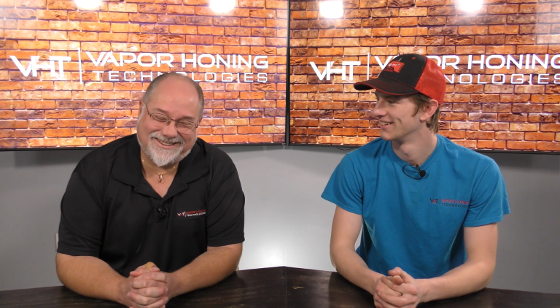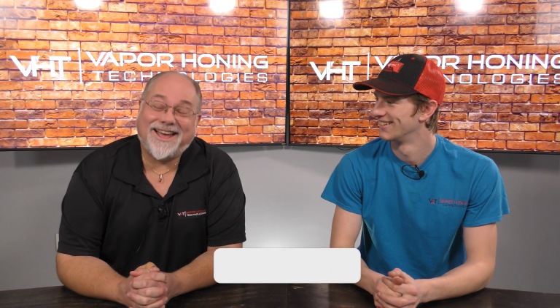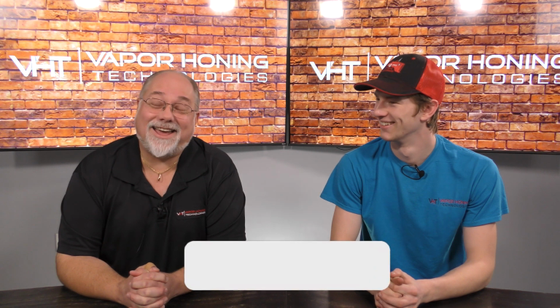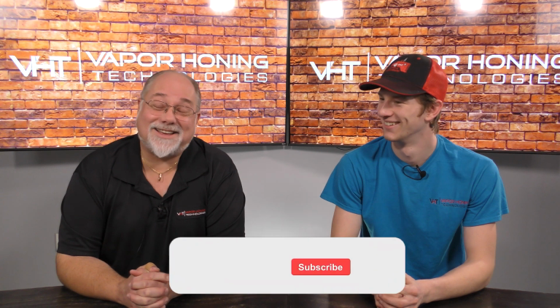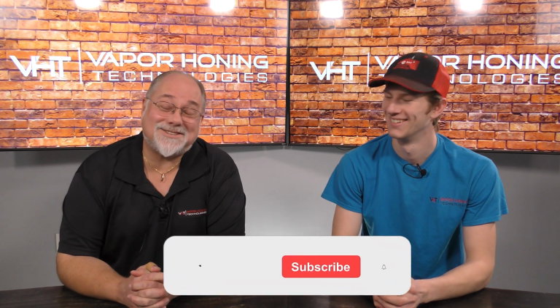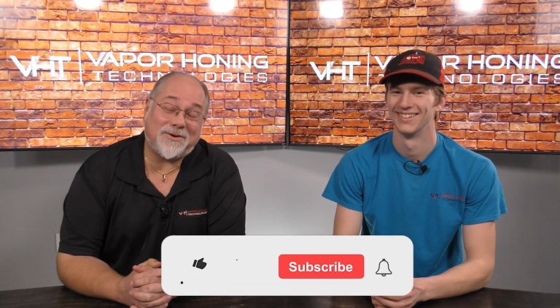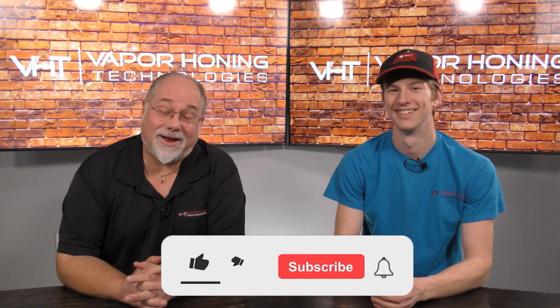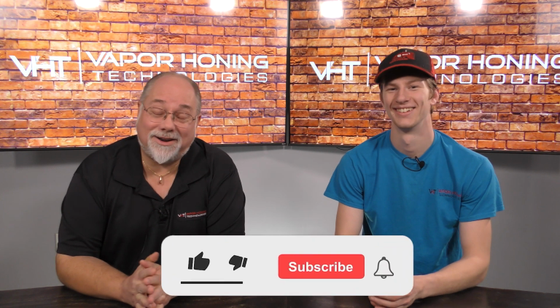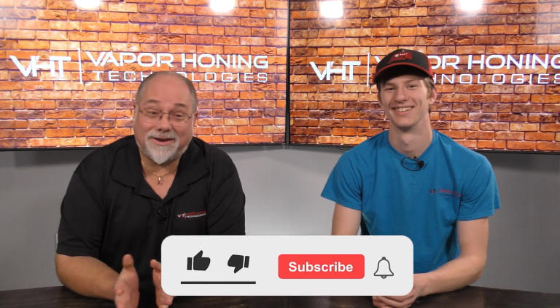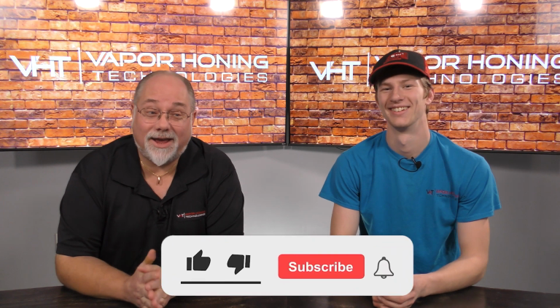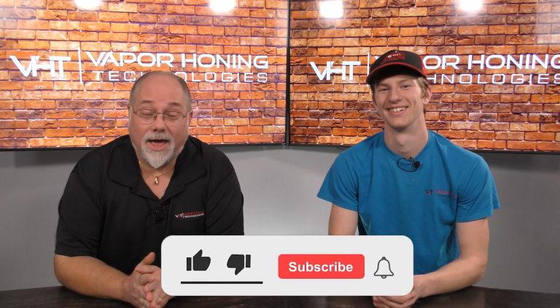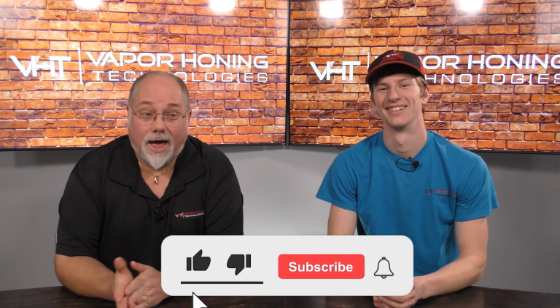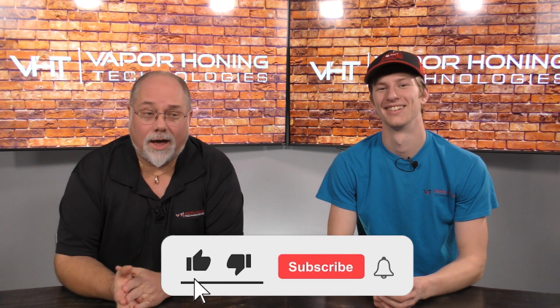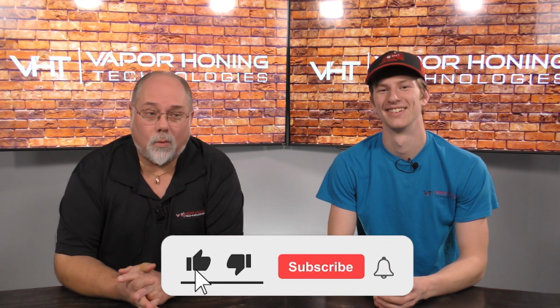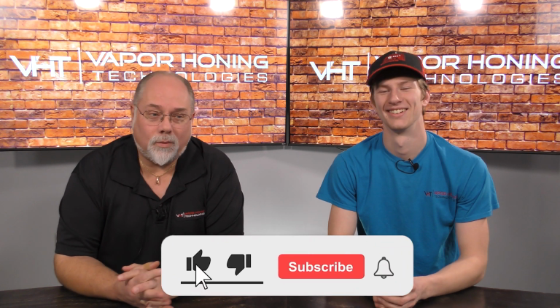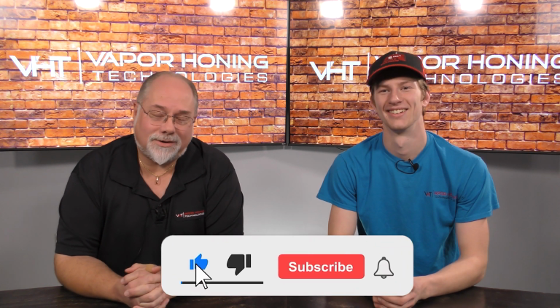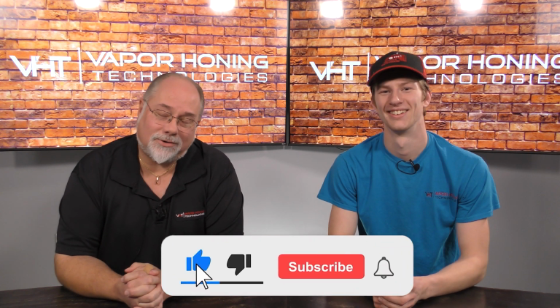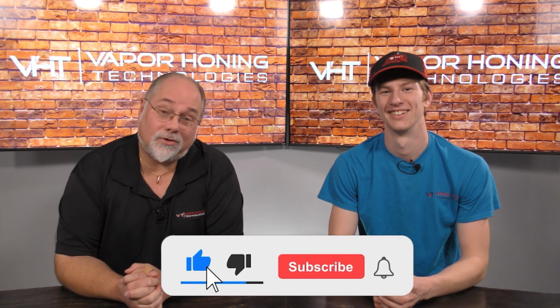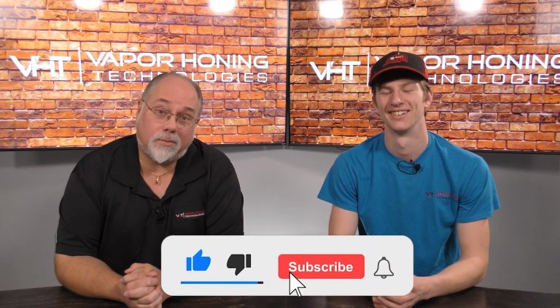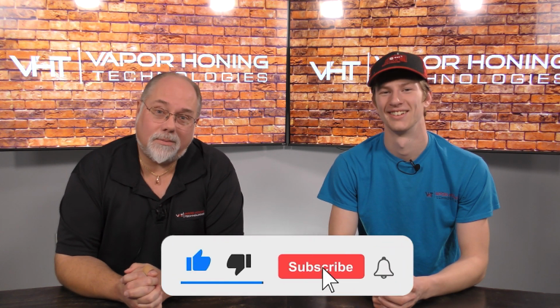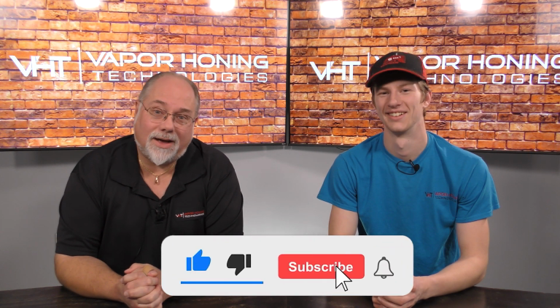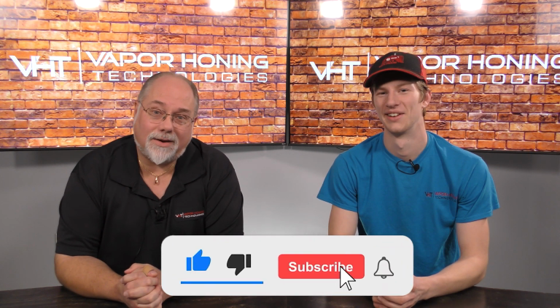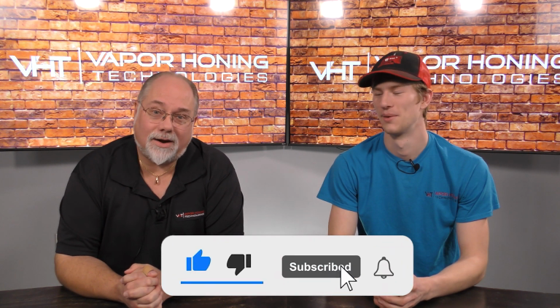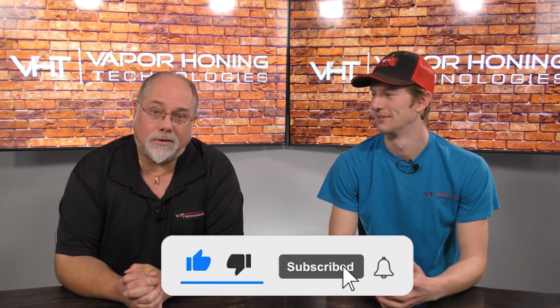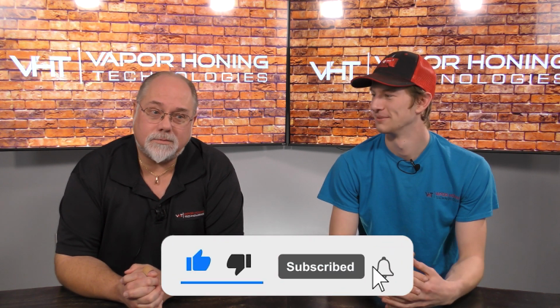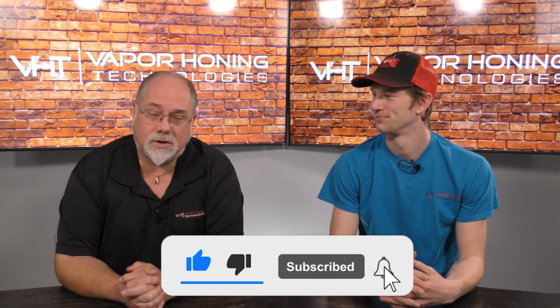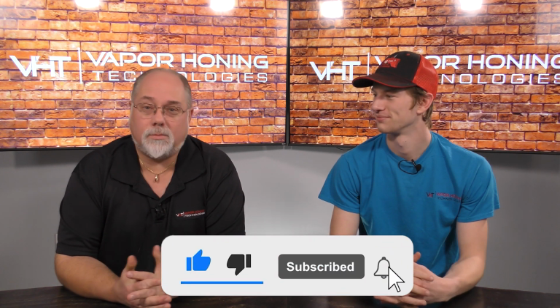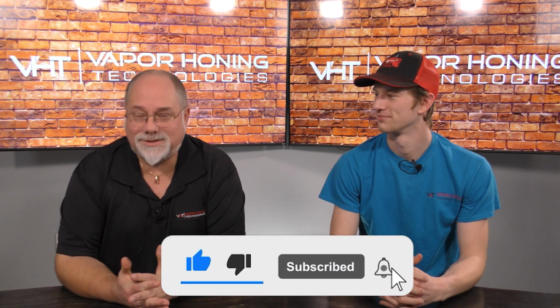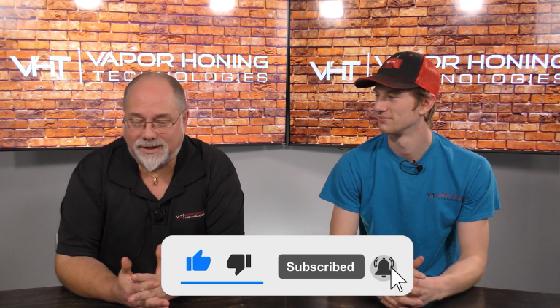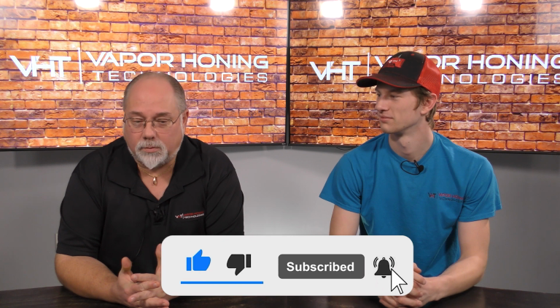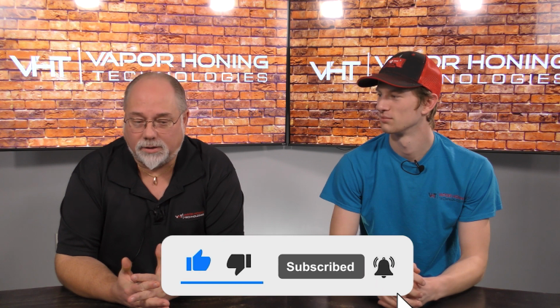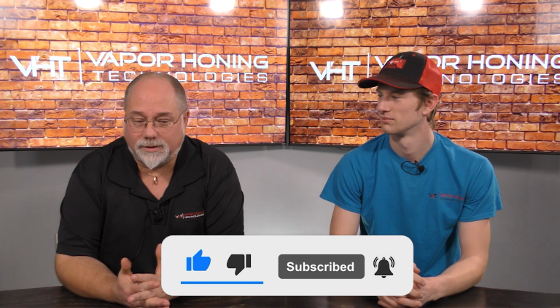Hey guys, it's Todd and Ryan here today. We wanted to talk to you a little bit about our soda blasting capabilities.